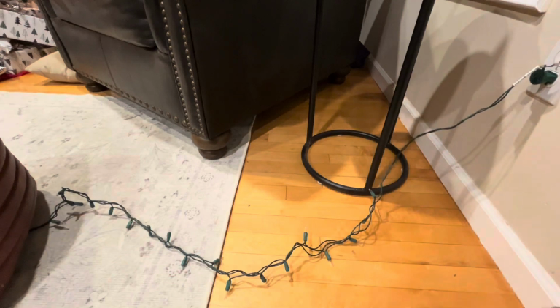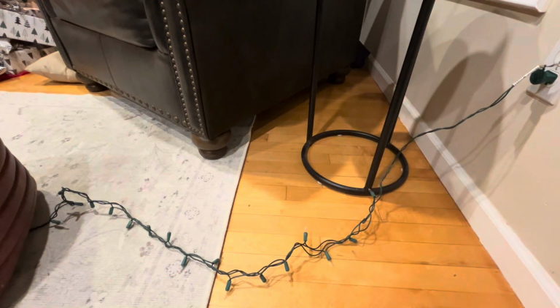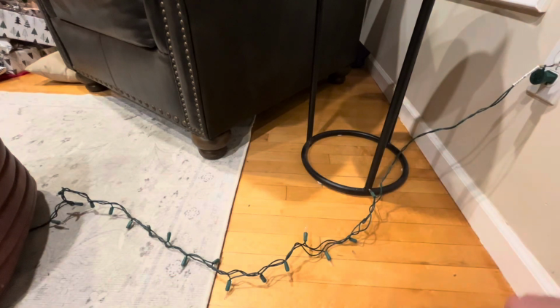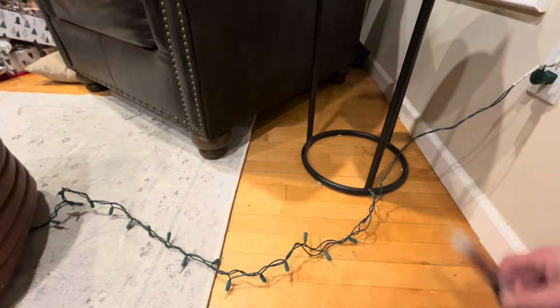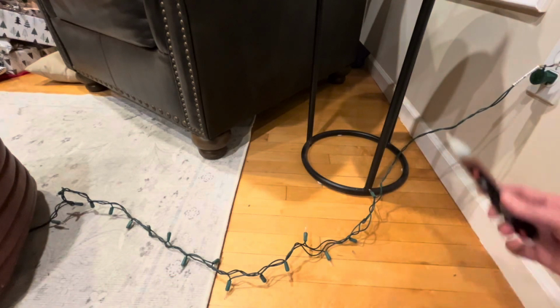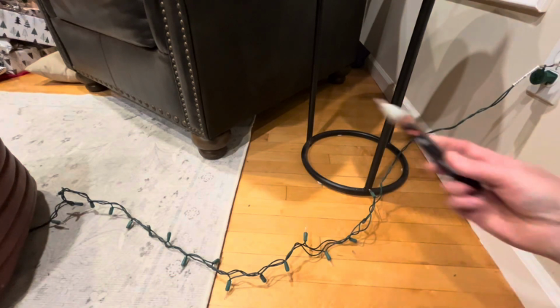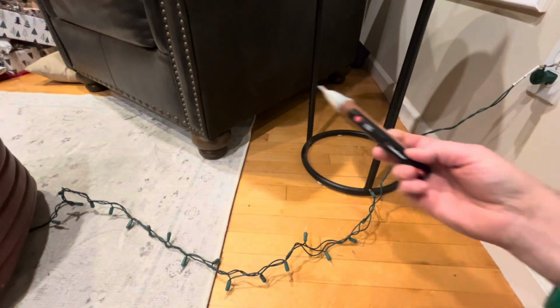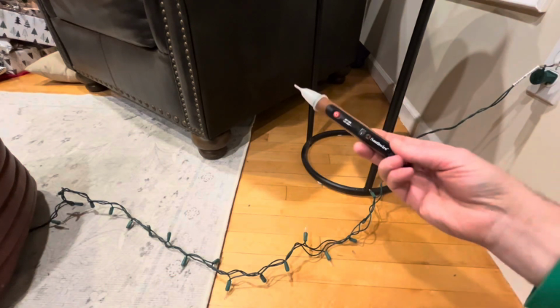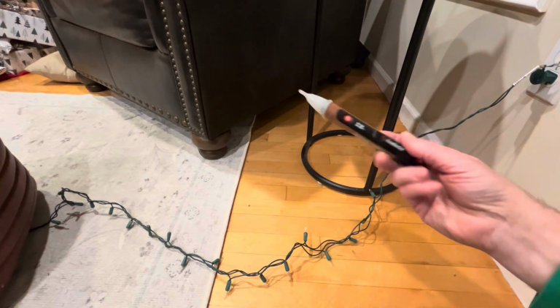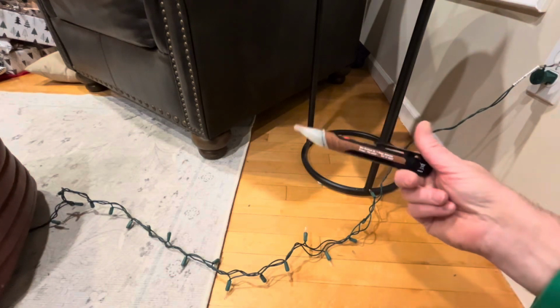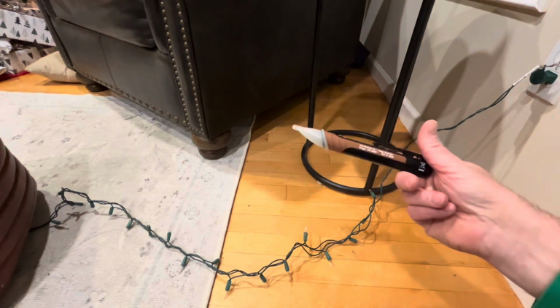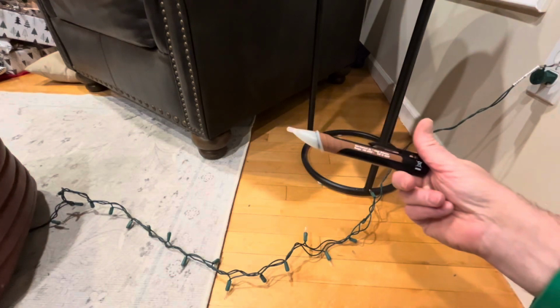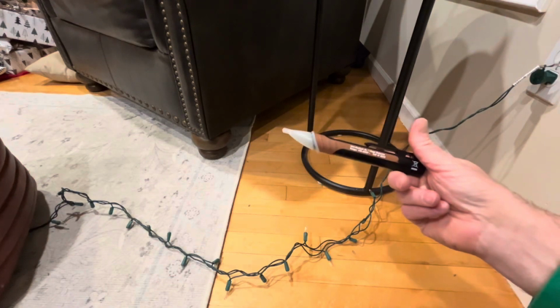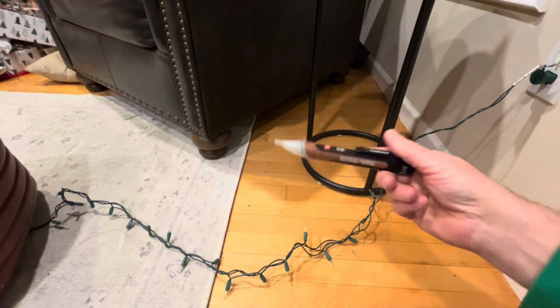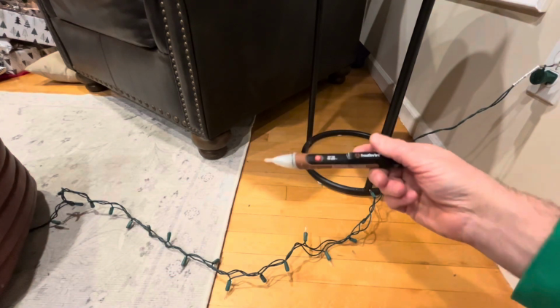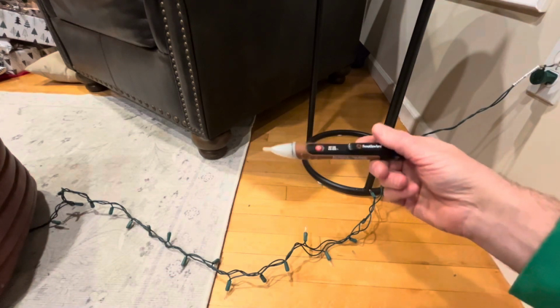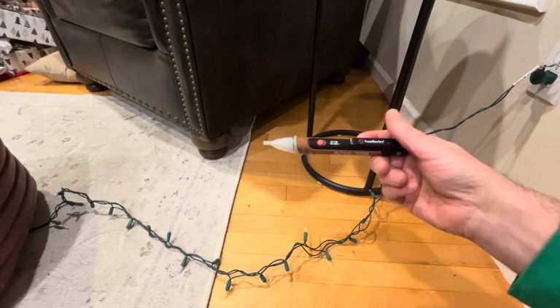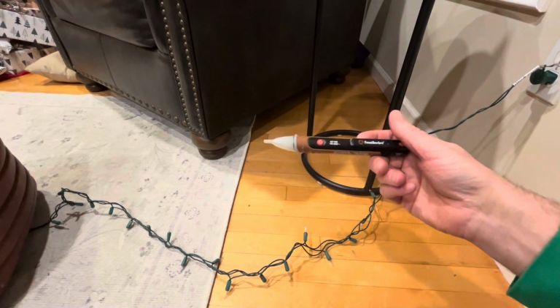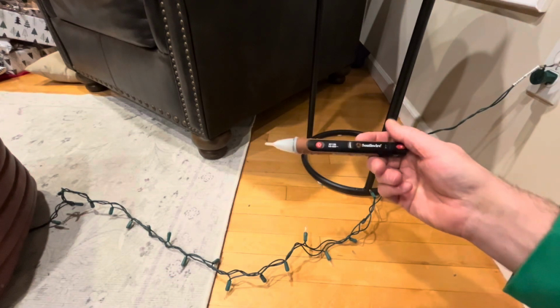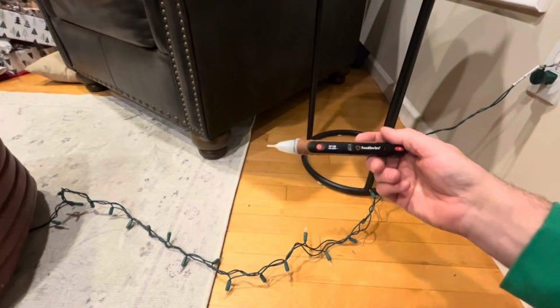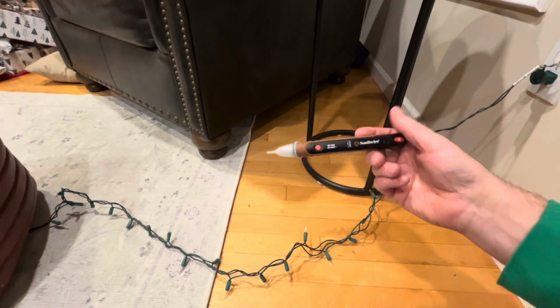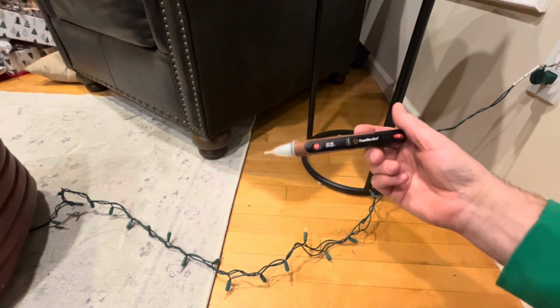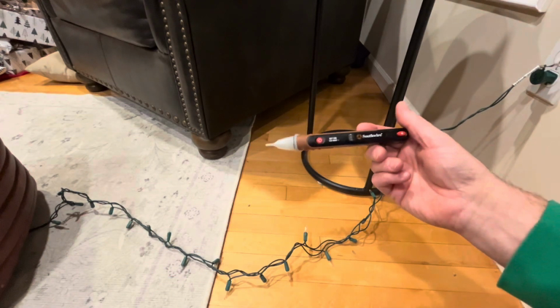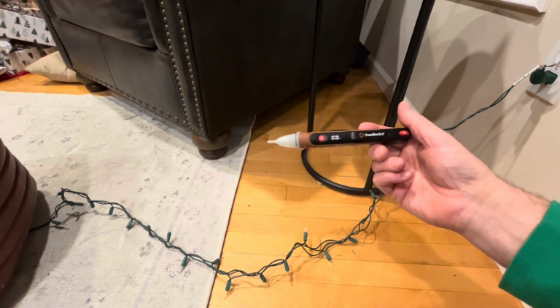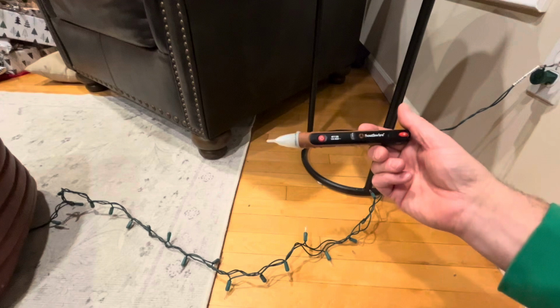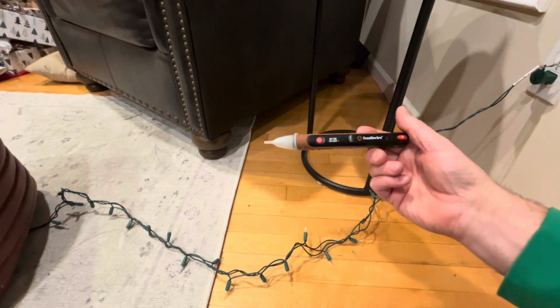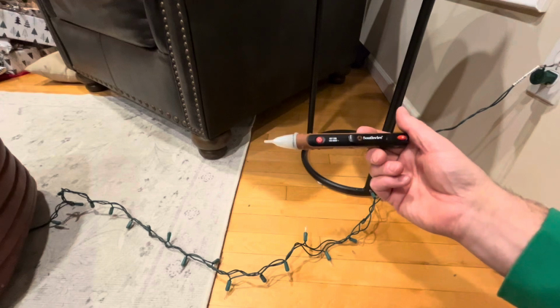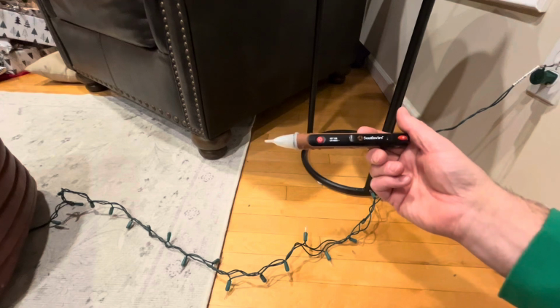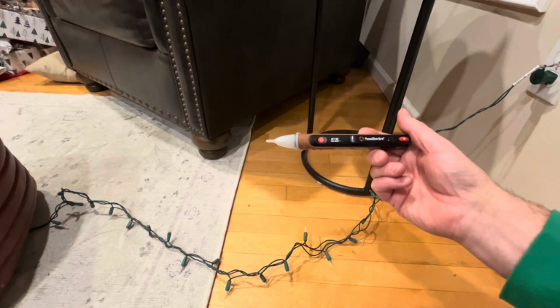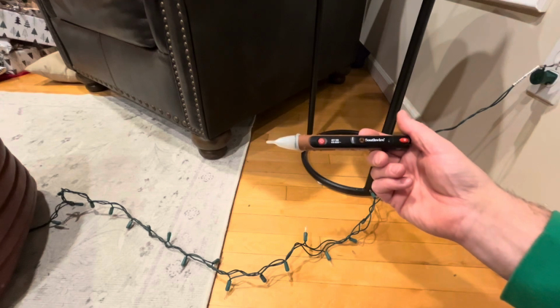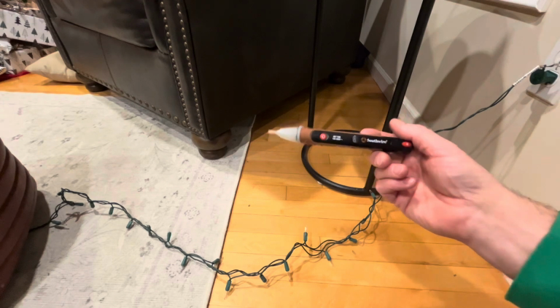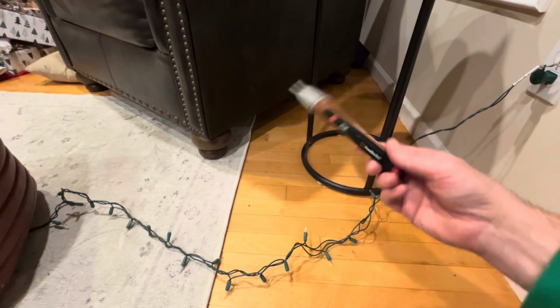What you're going to need is a non-contact voltage tester. This one is by Southwire.